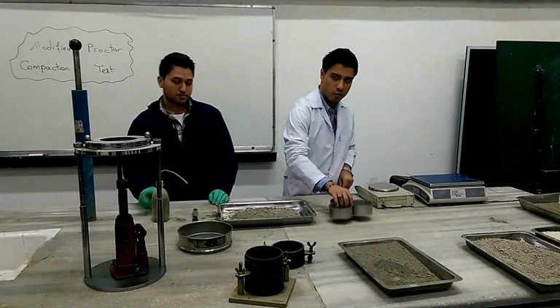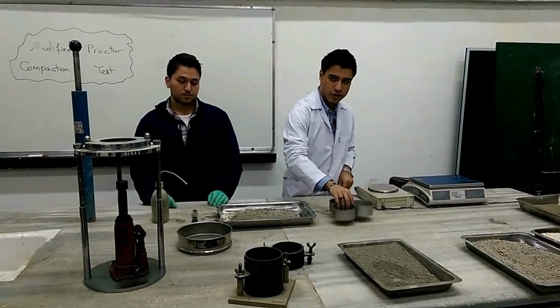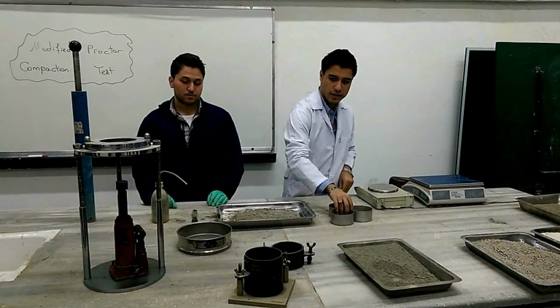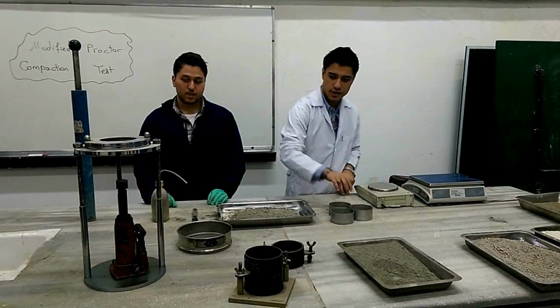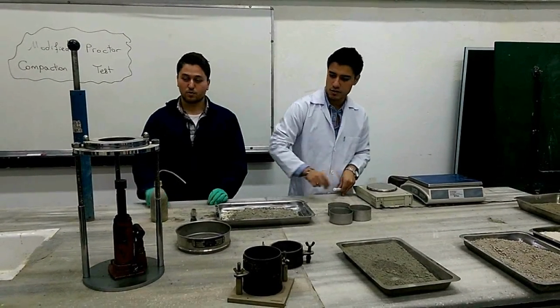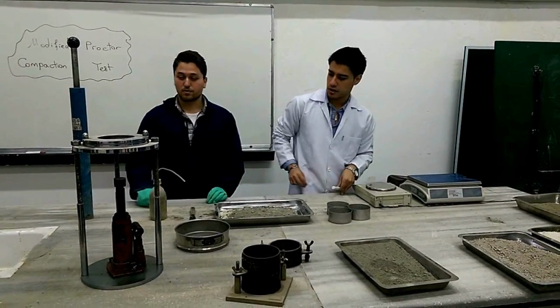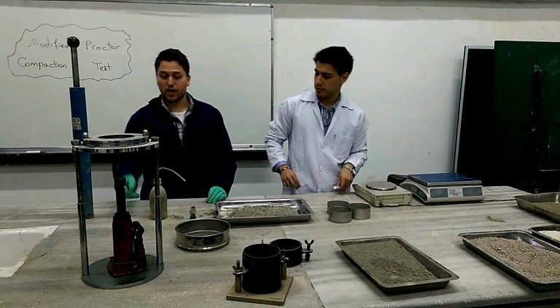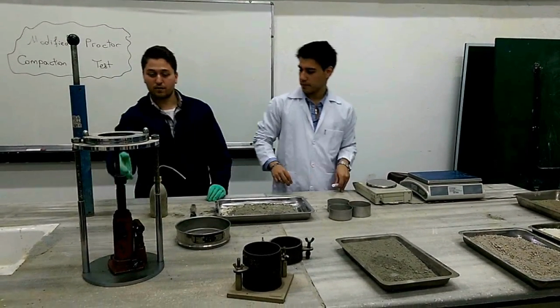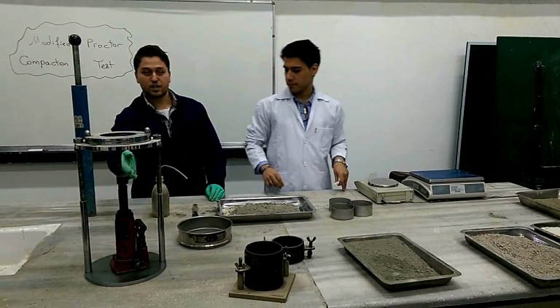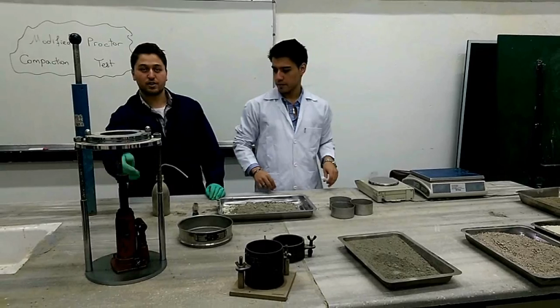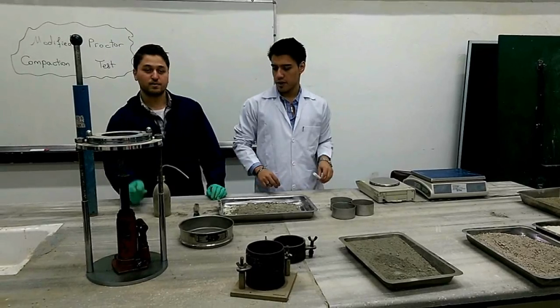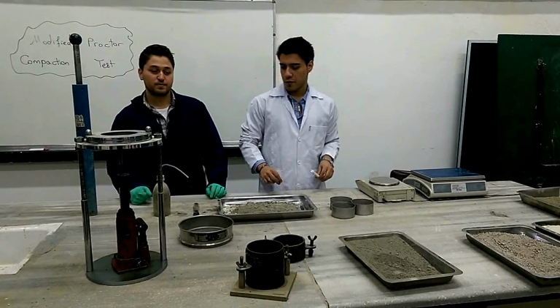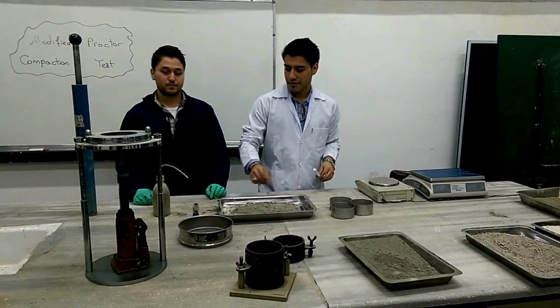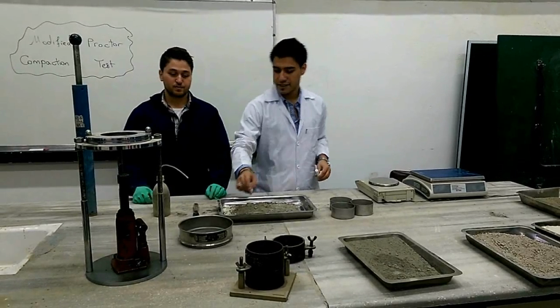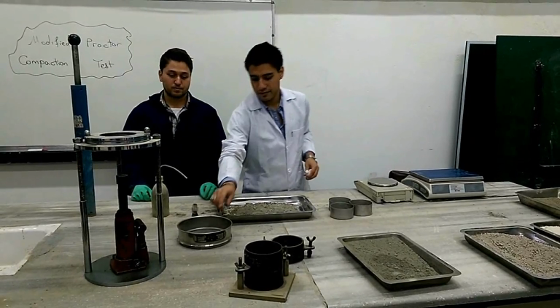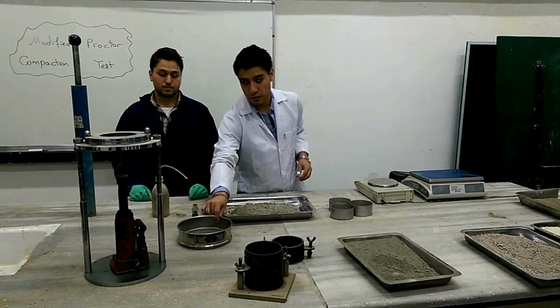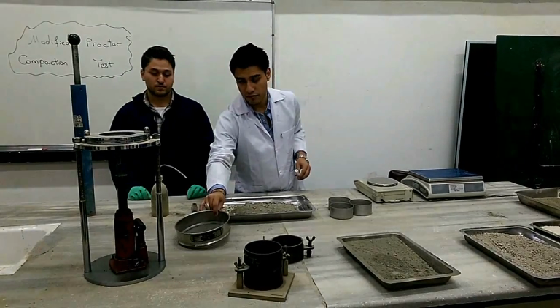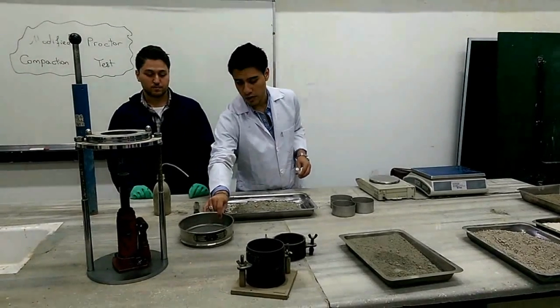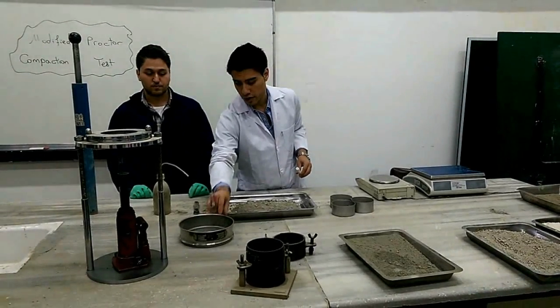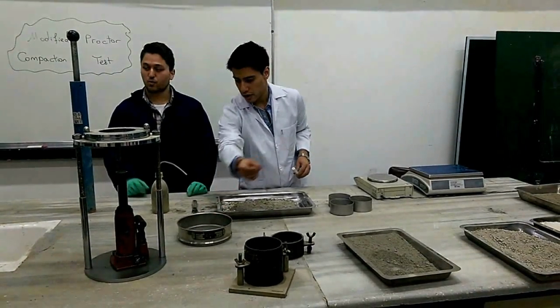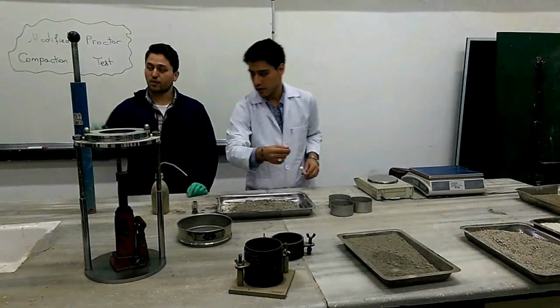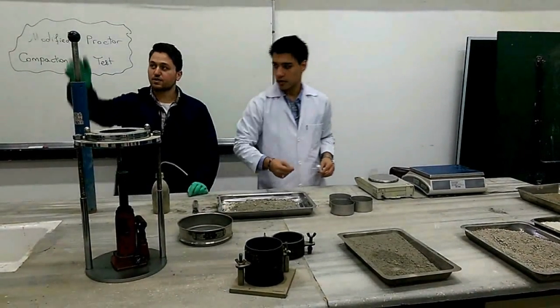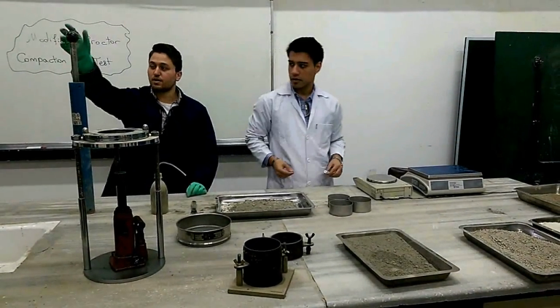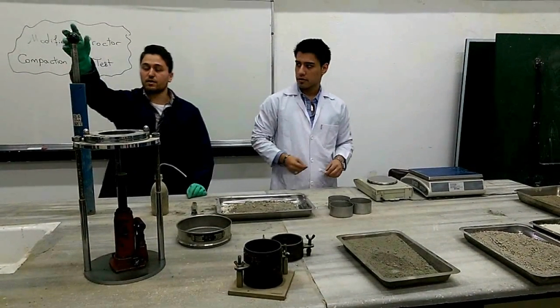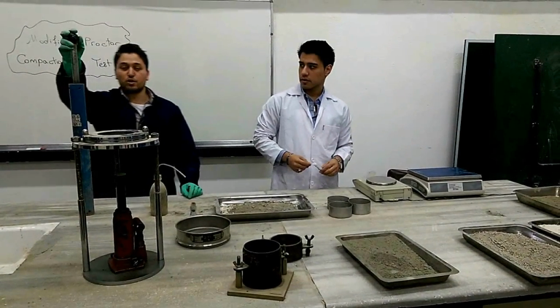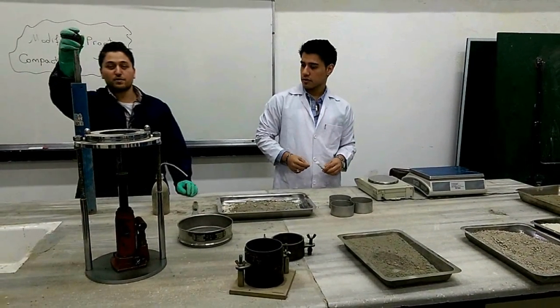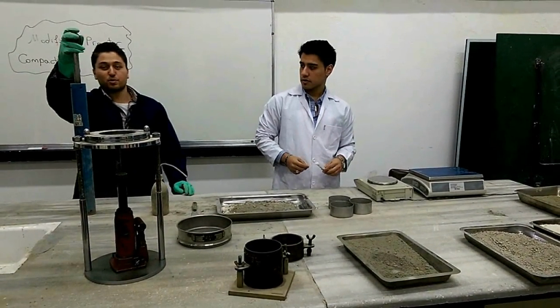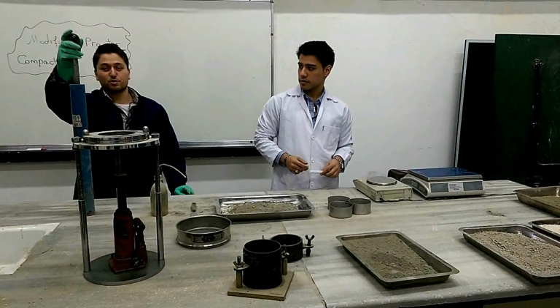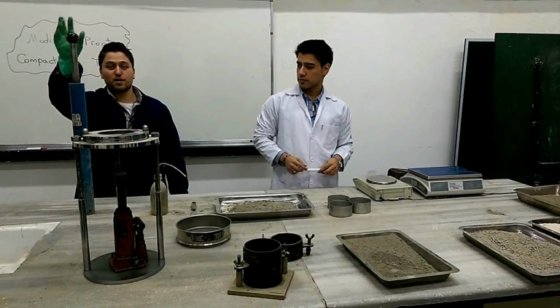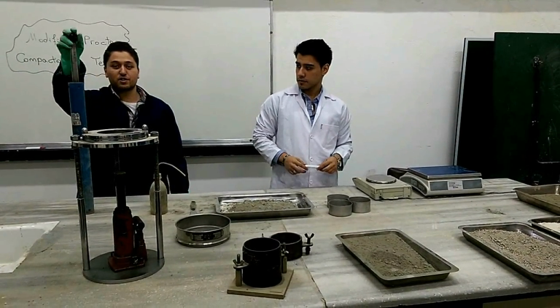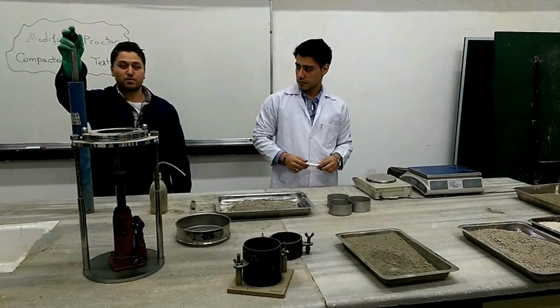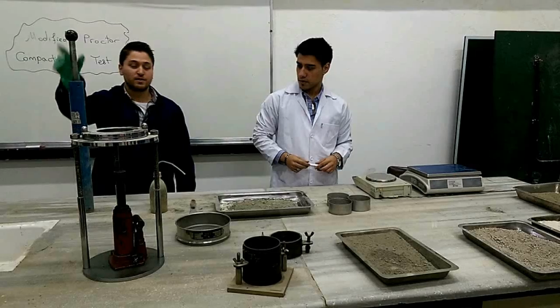We have our moisture cans, as you can see. We have a jack here. We have the sieve number 4. And we have the Modified Proctor Compaction Hammer.